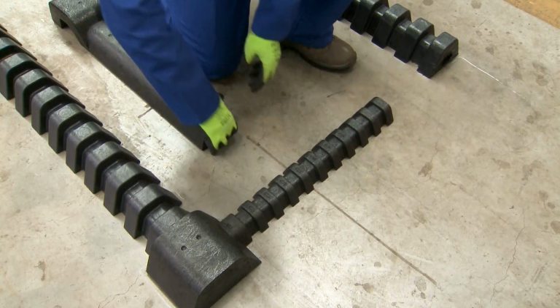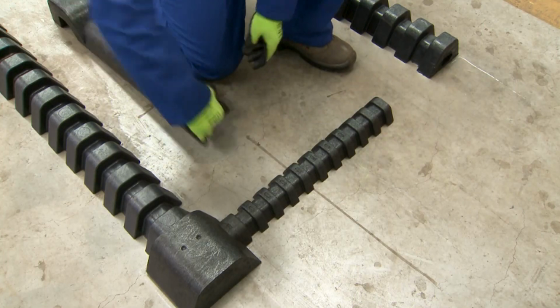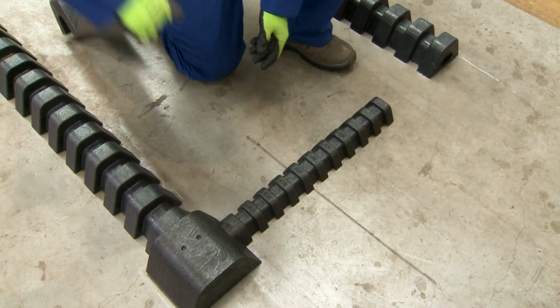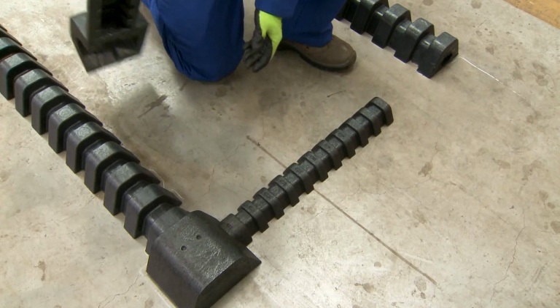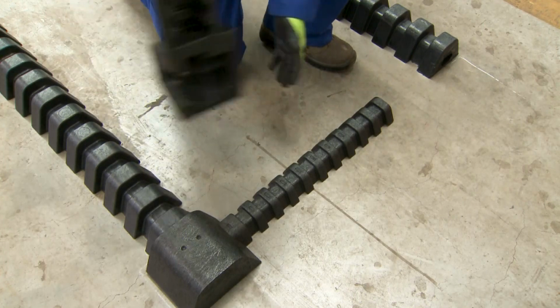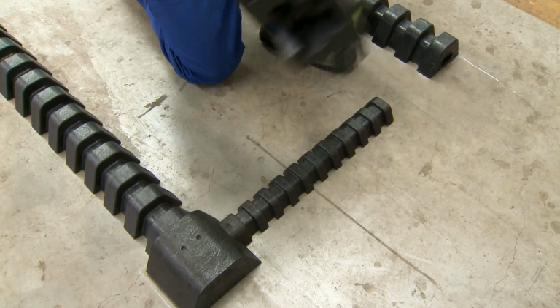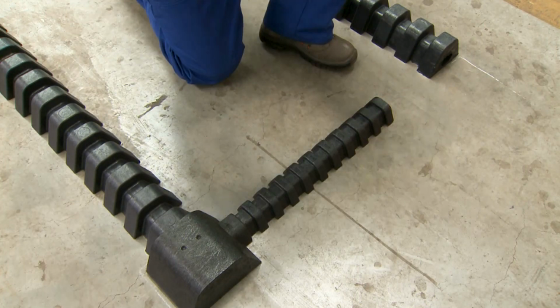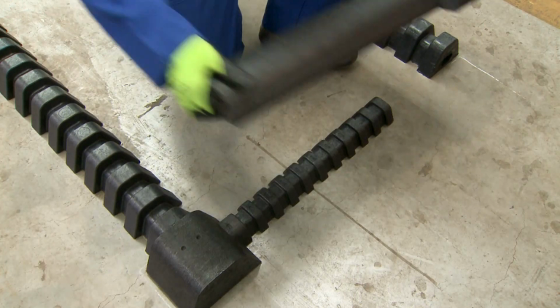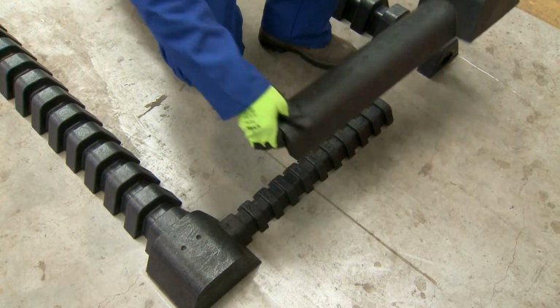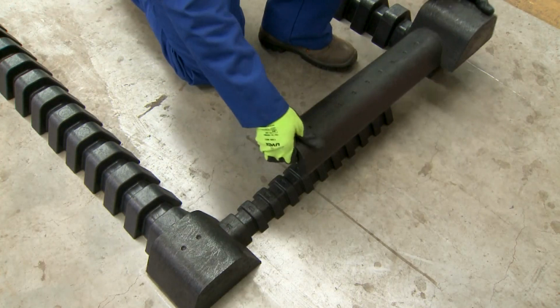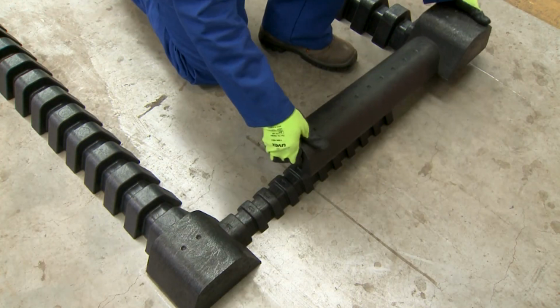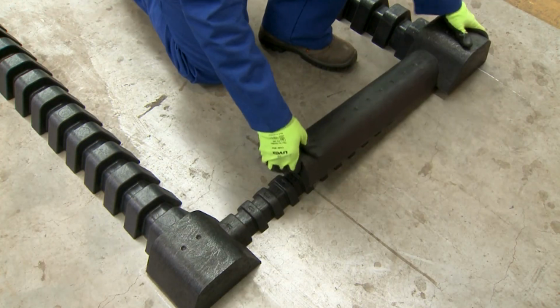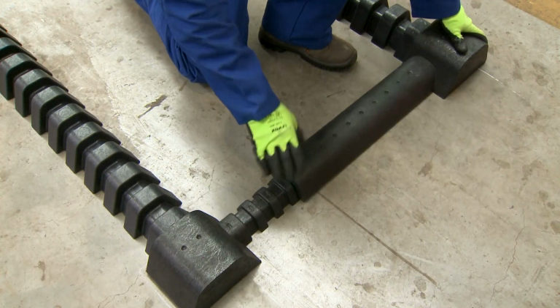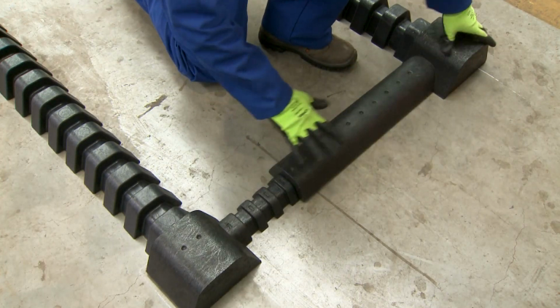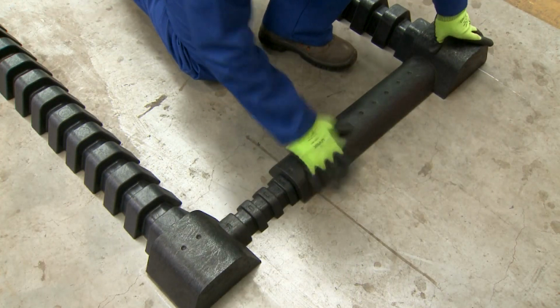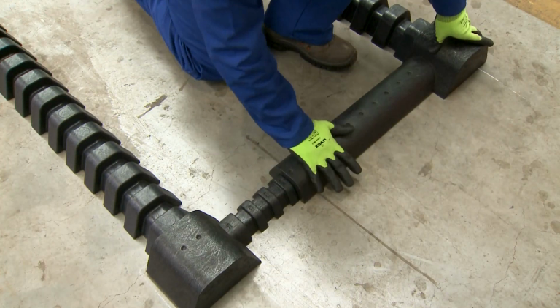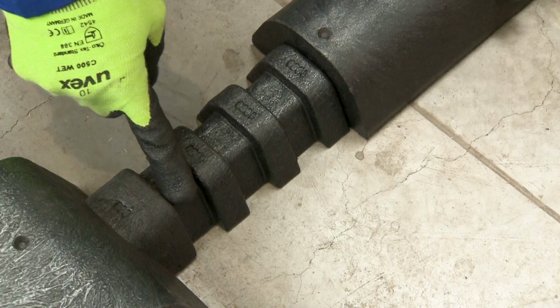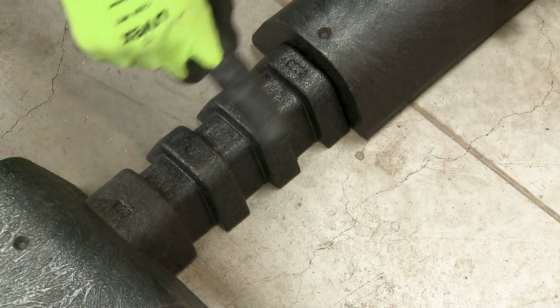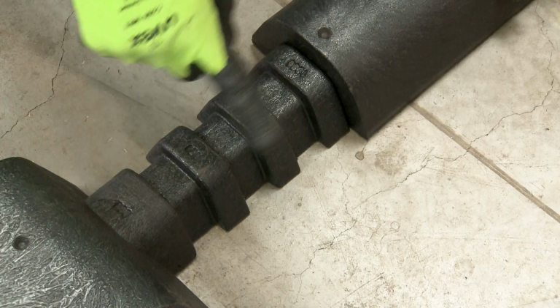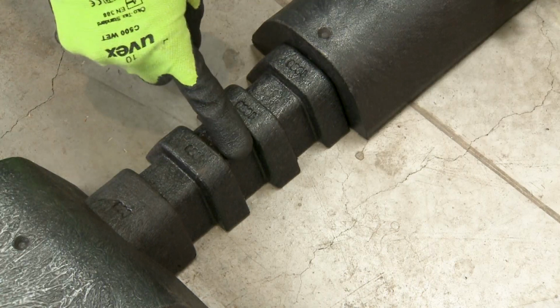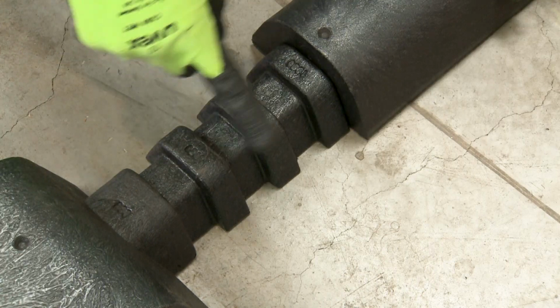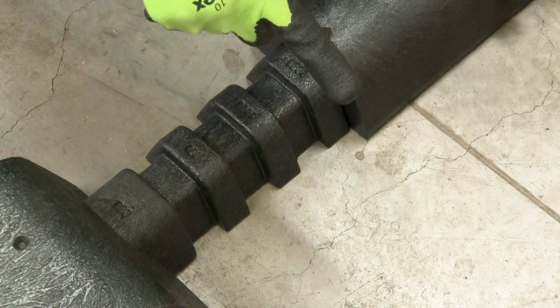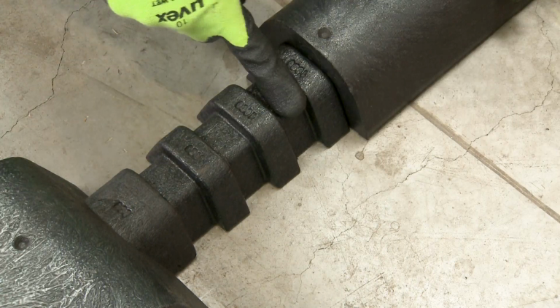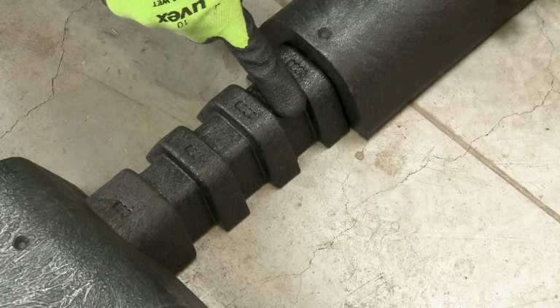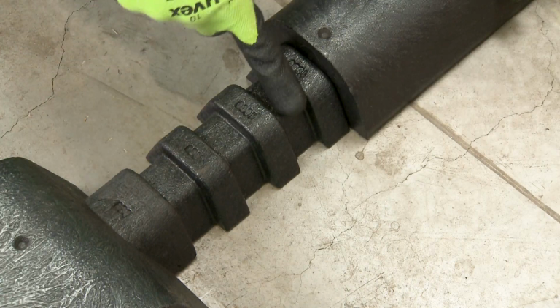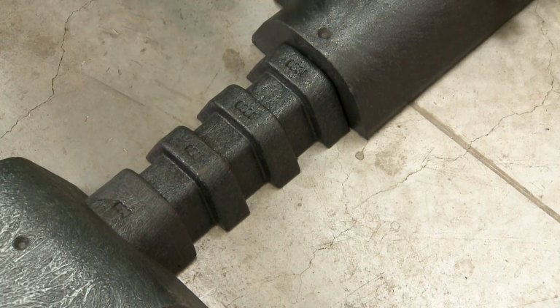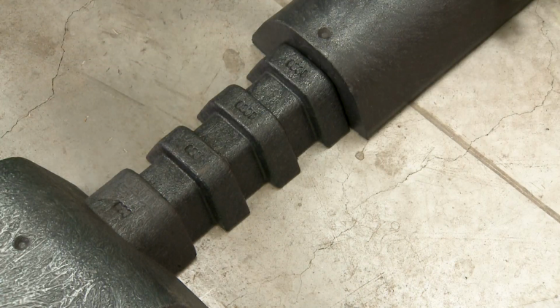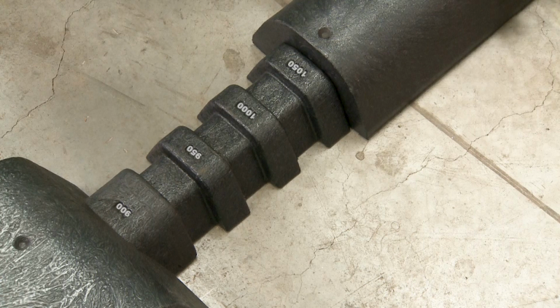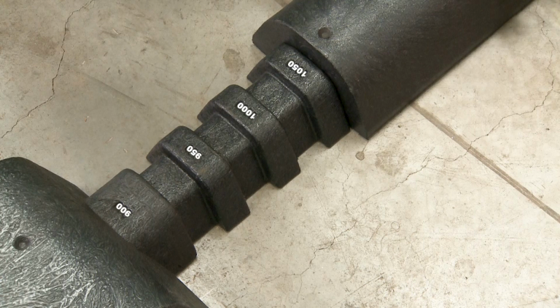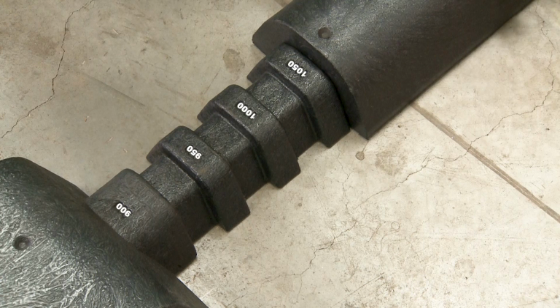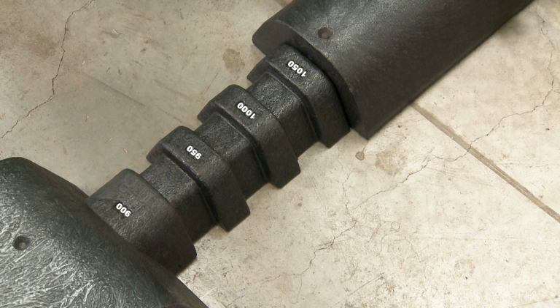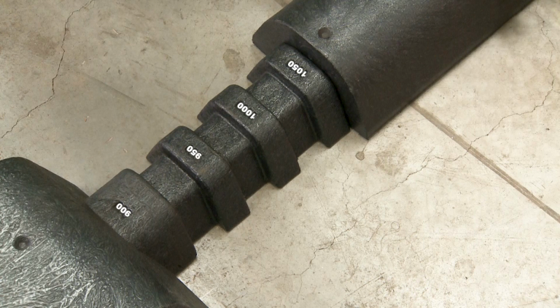Place a pair of end spacers in position at a width corresponding to your coil width. These spacers are easily adjustable and offer flexibility for a variety of coil widths.